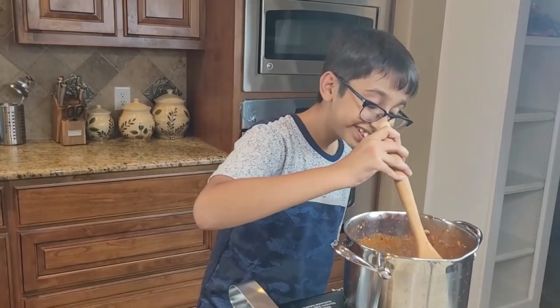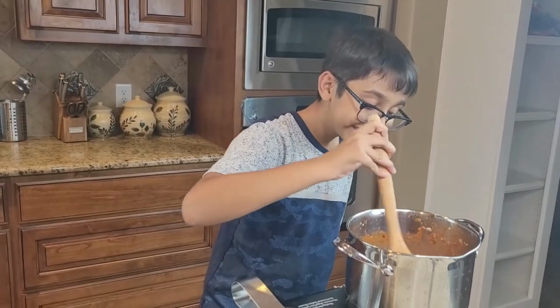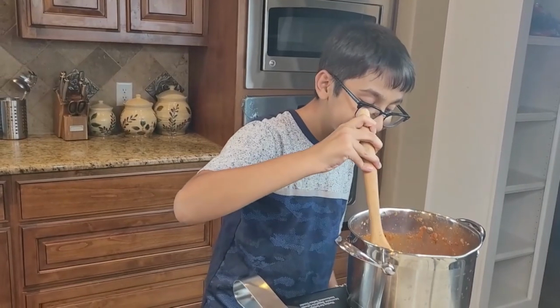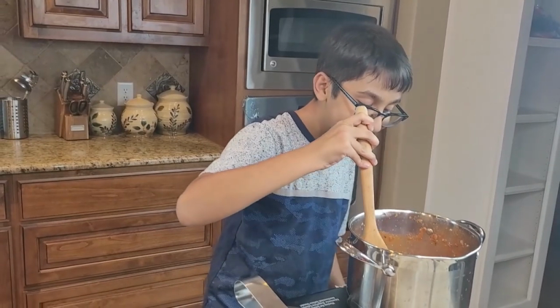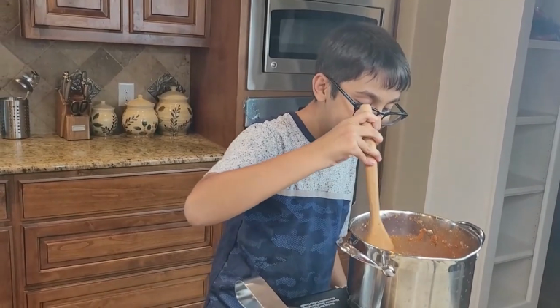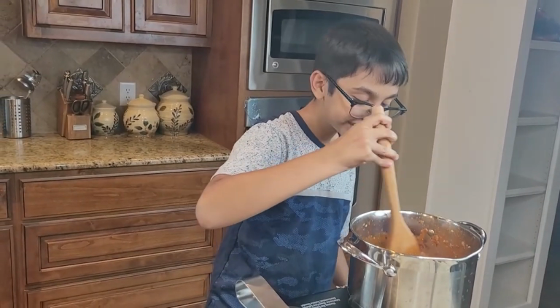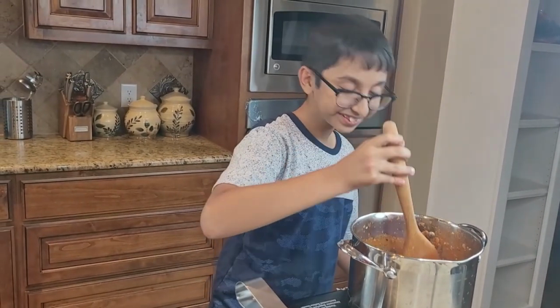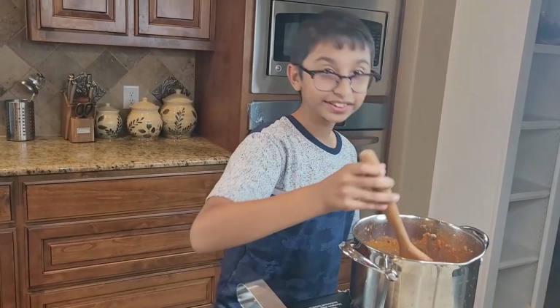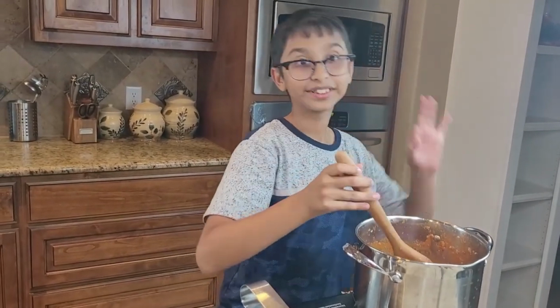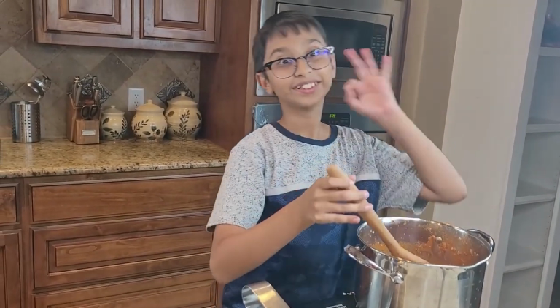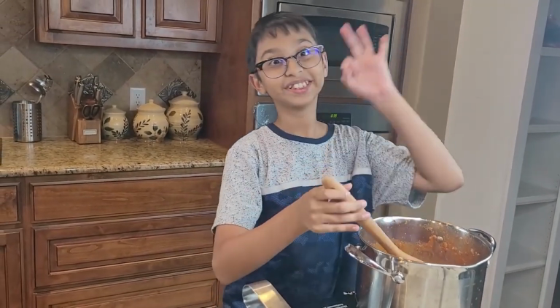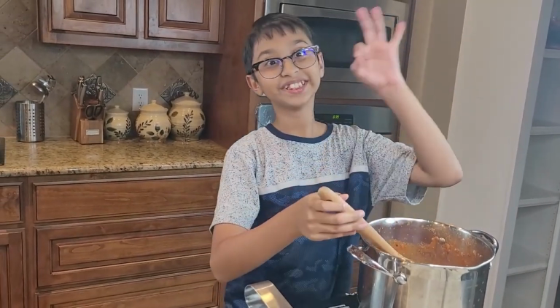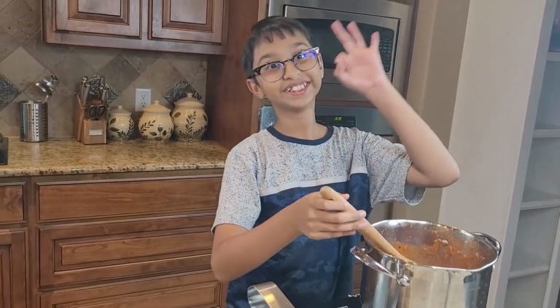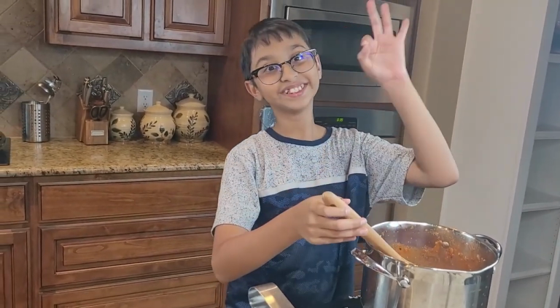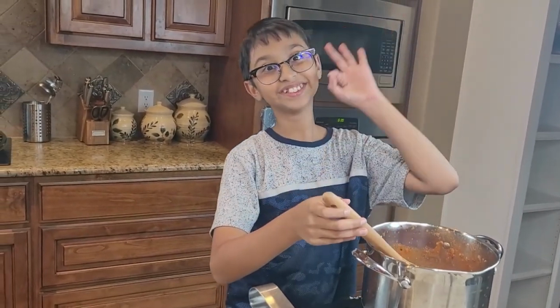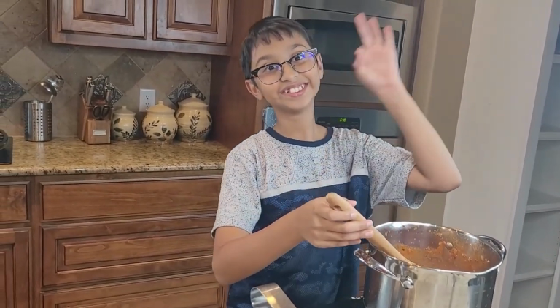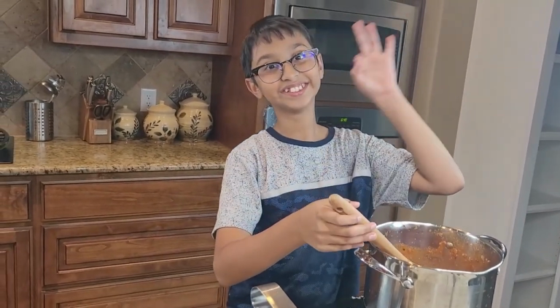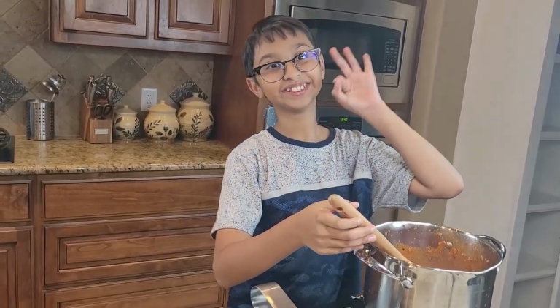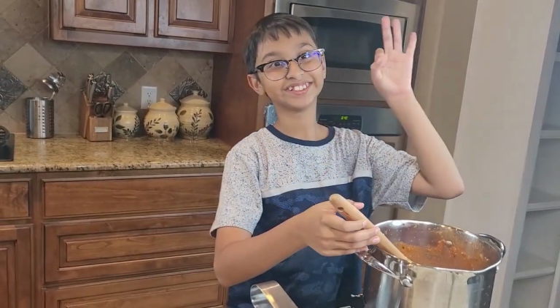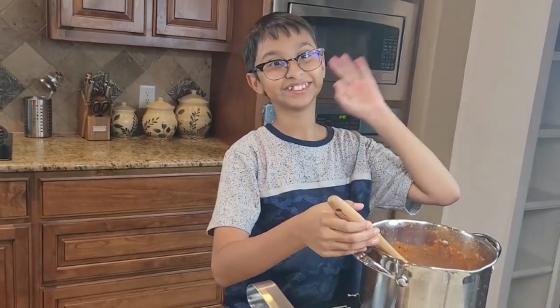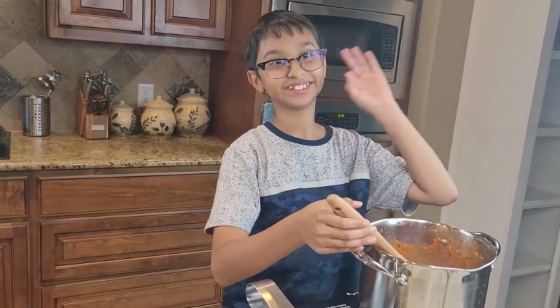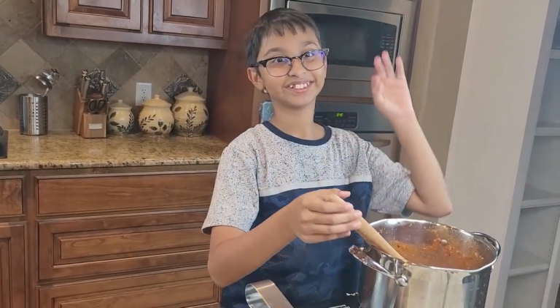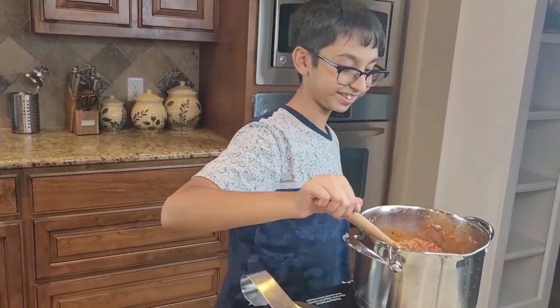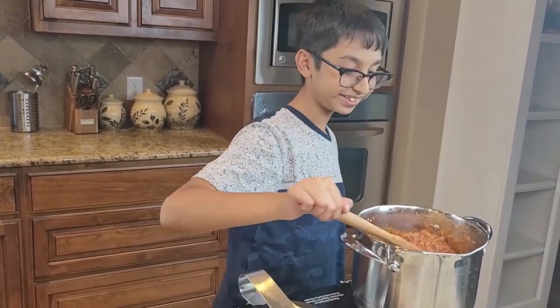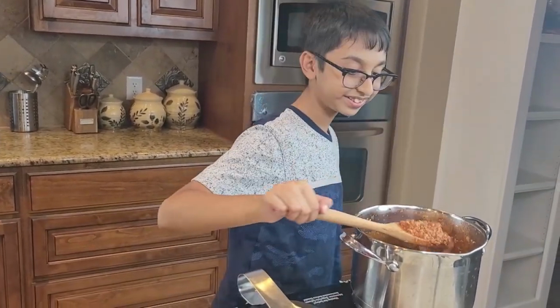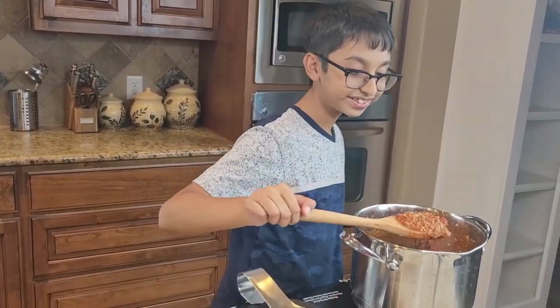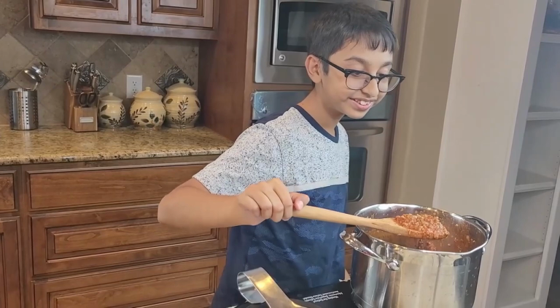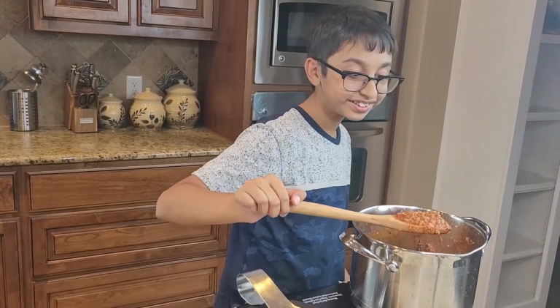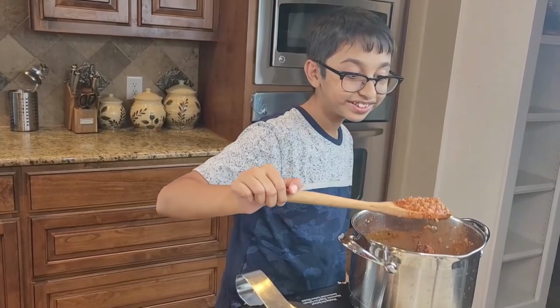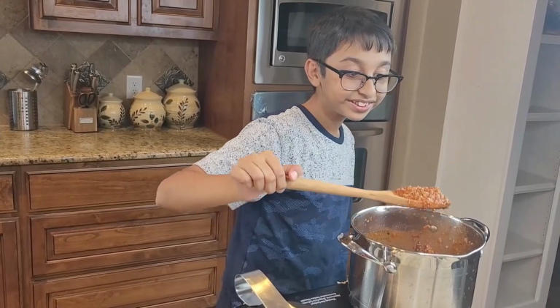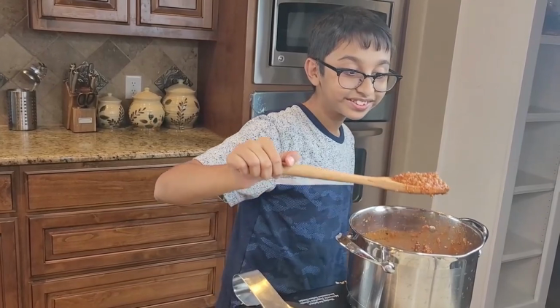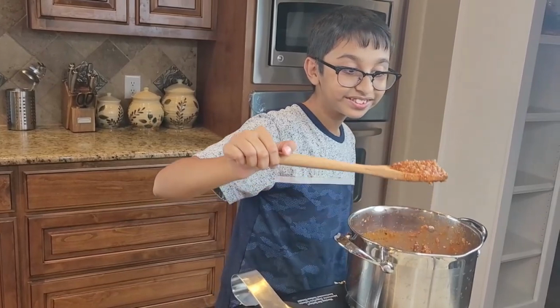After five to seven minutes the yummy meat sauce is ready, and it should look like this.